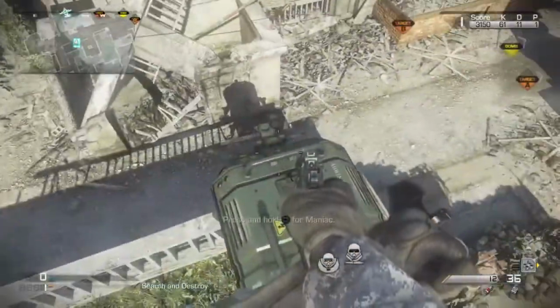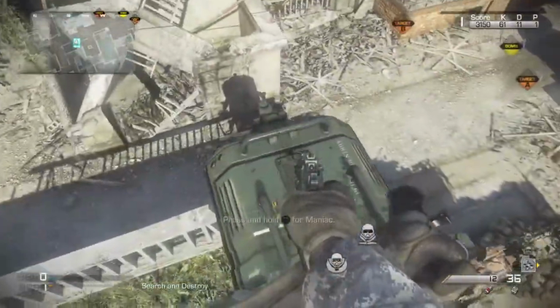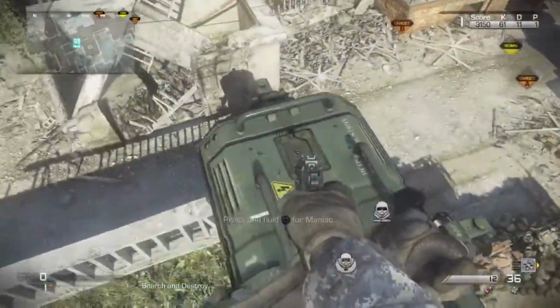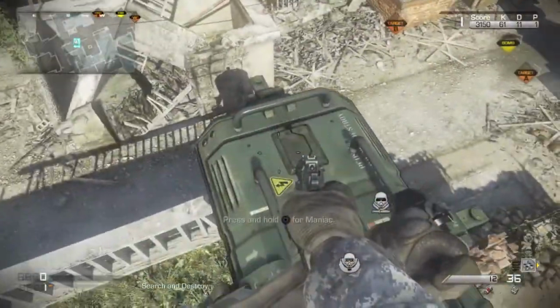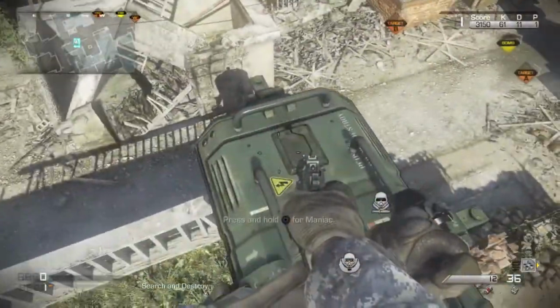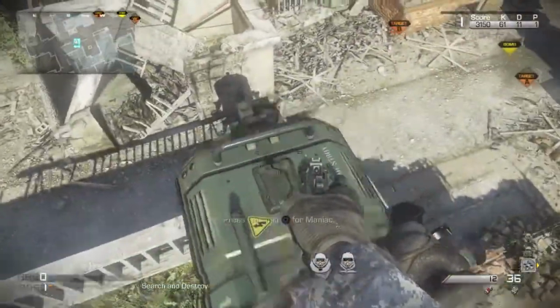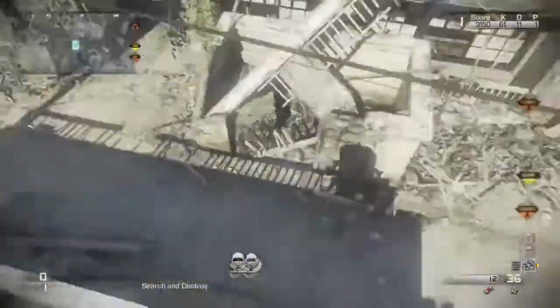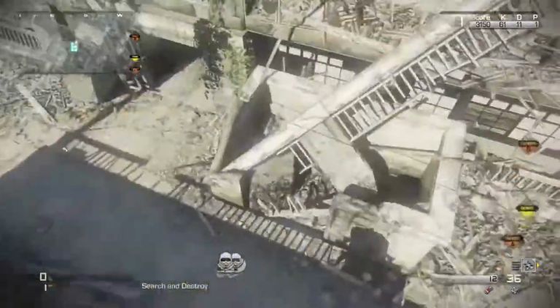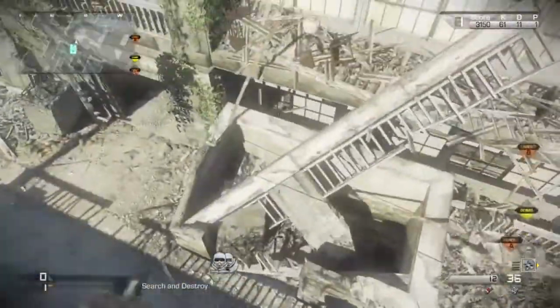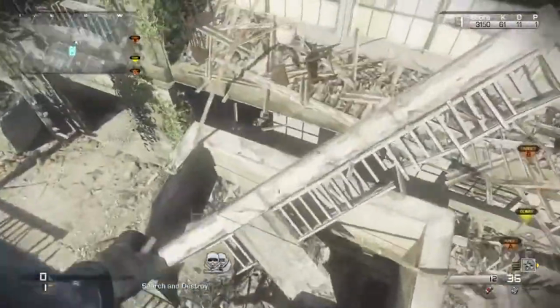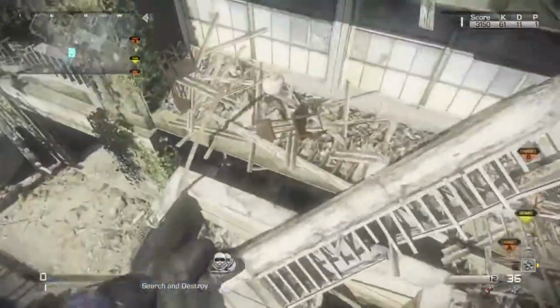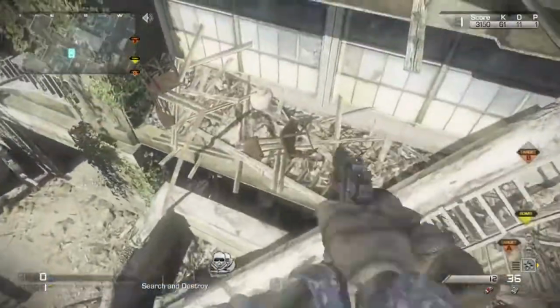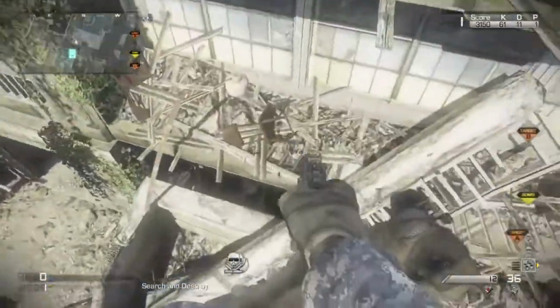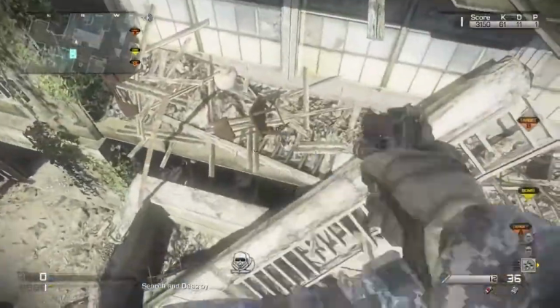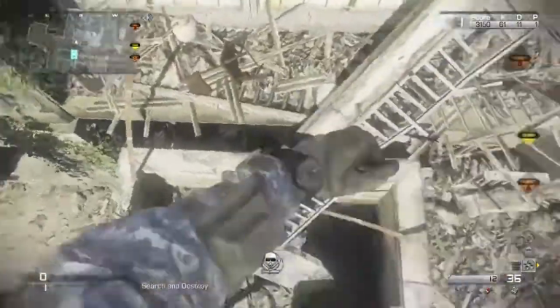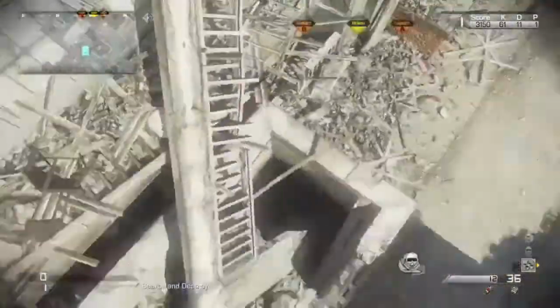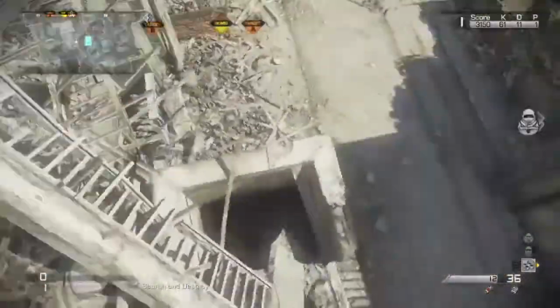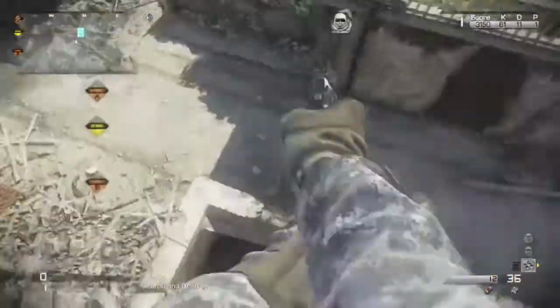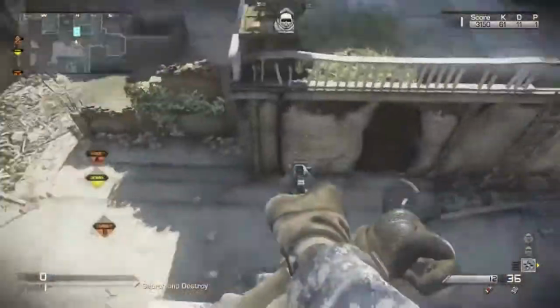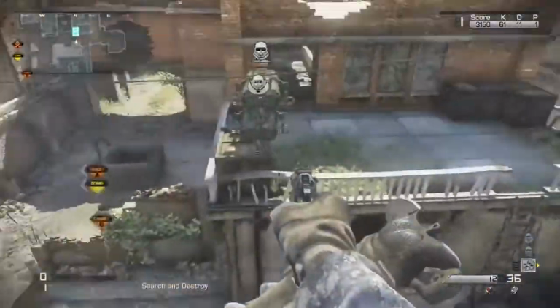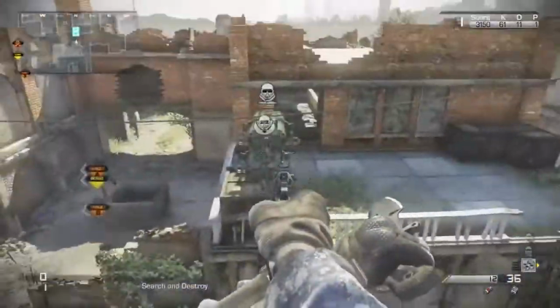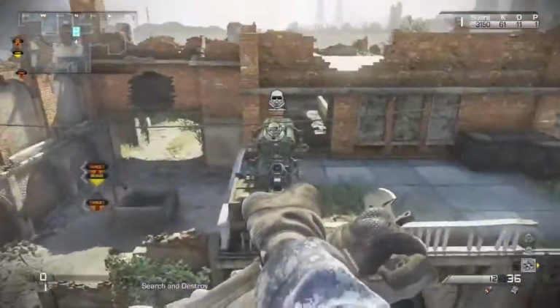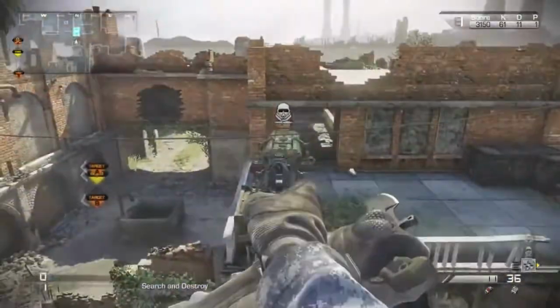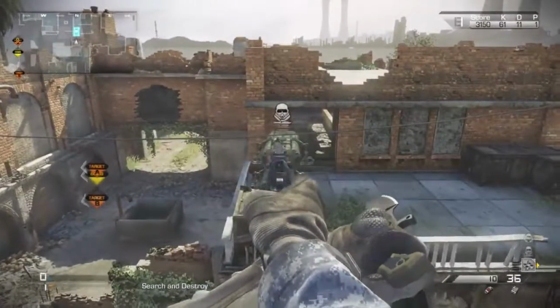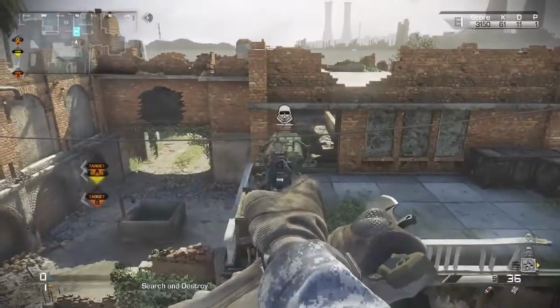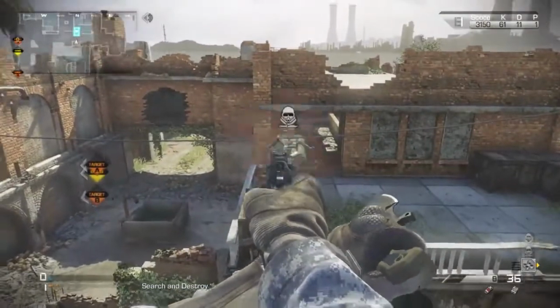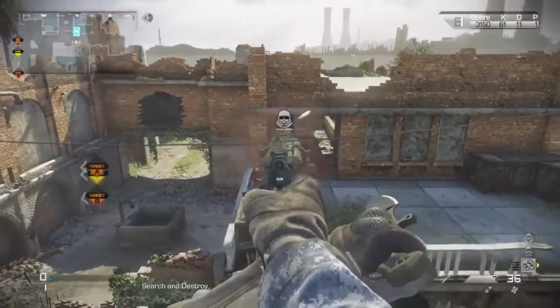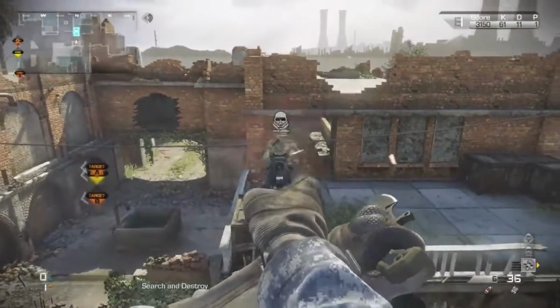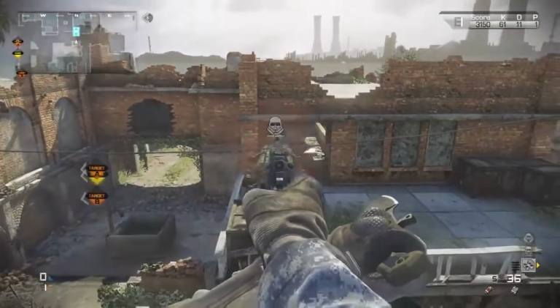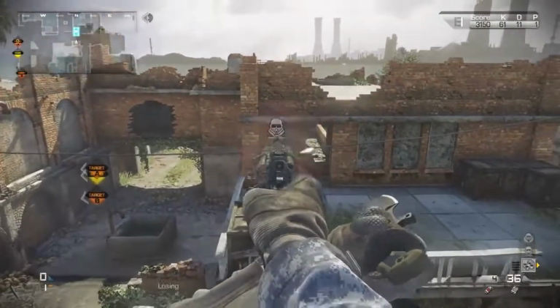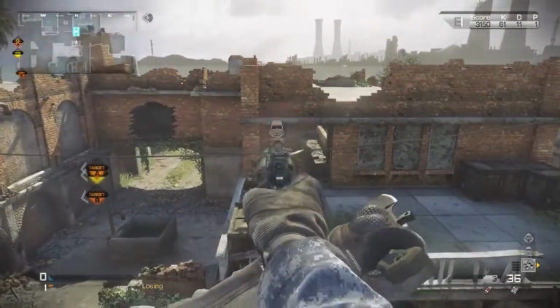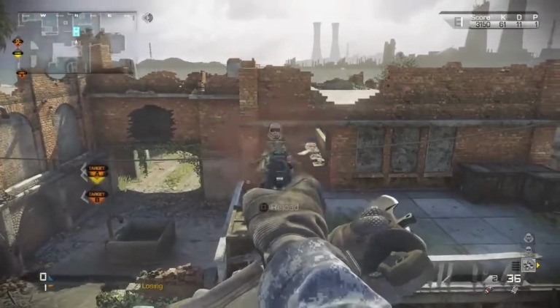From here, just jump on both of these care packages, and if you do a straight jump you should land on top of this sky barrier.